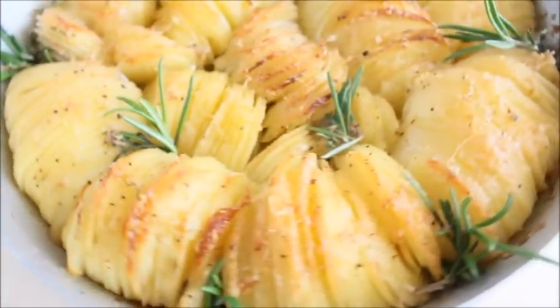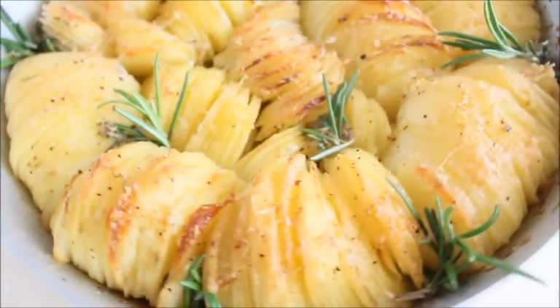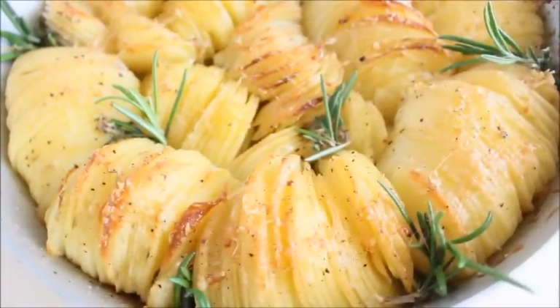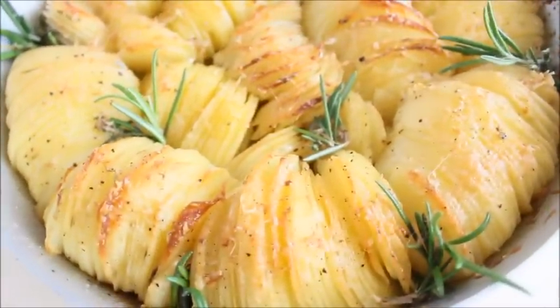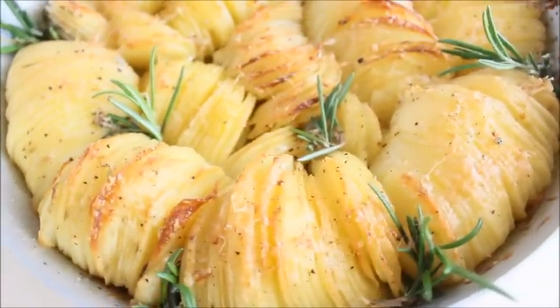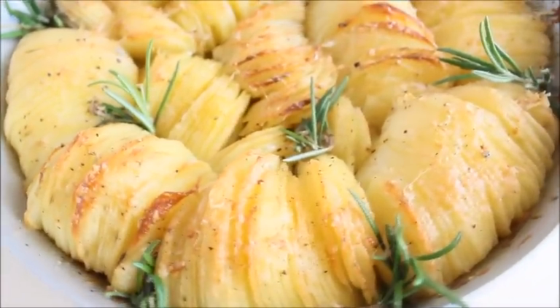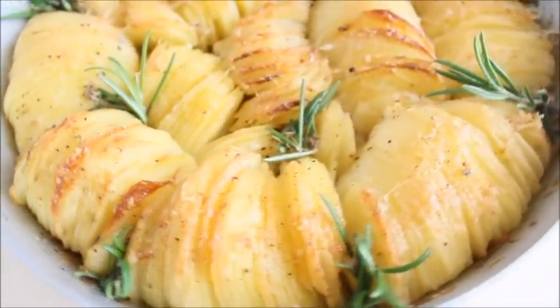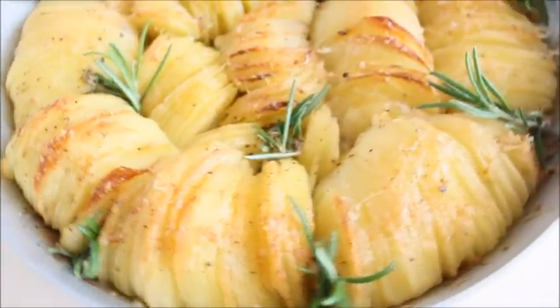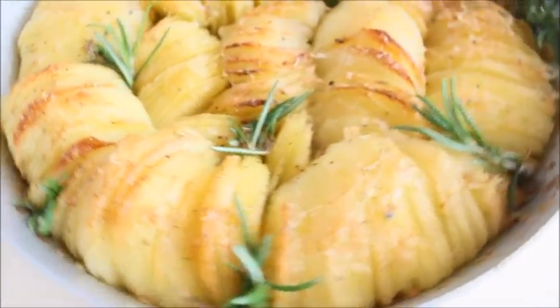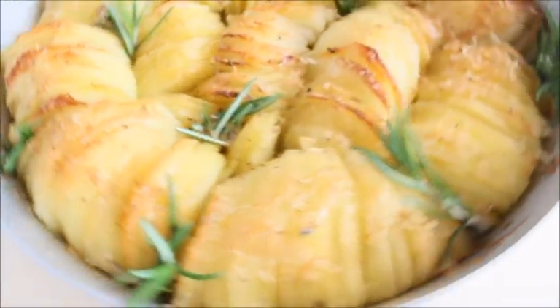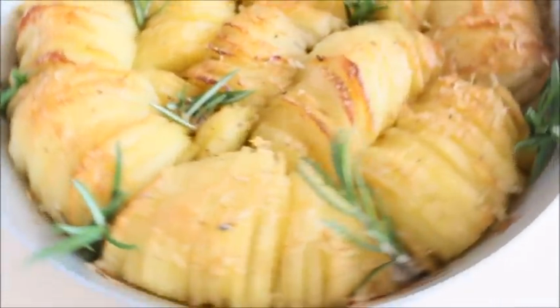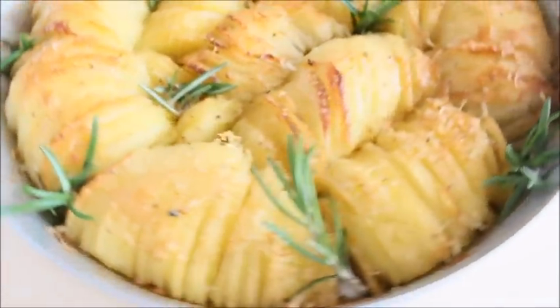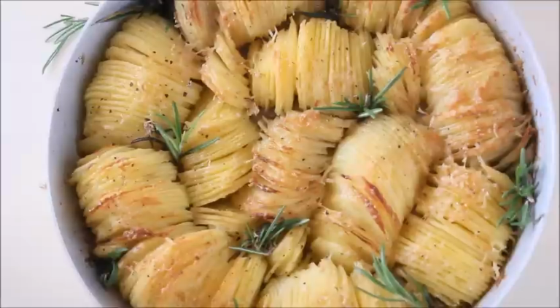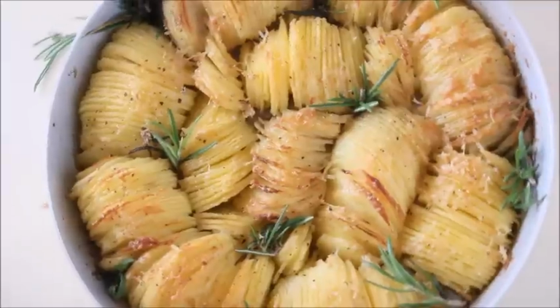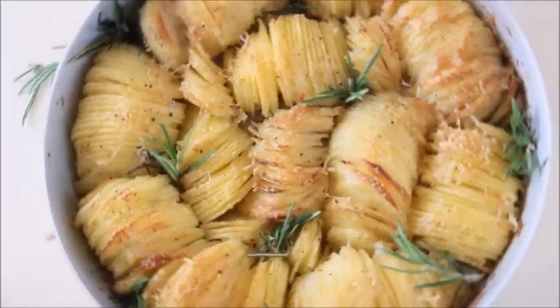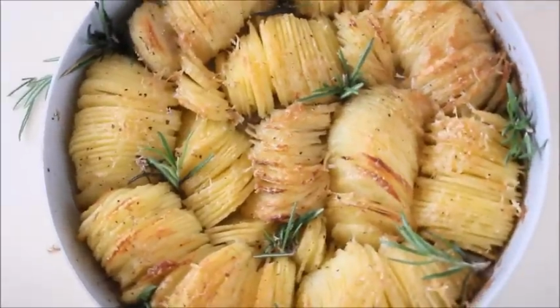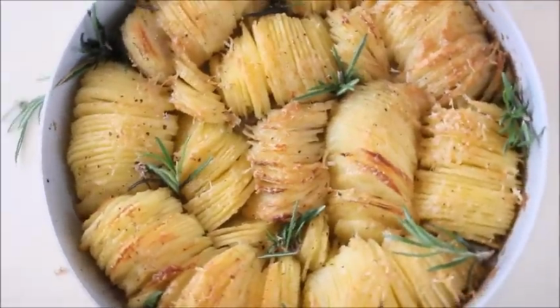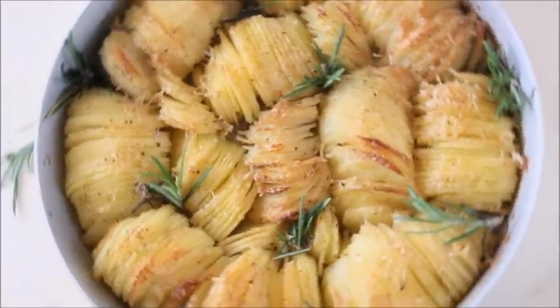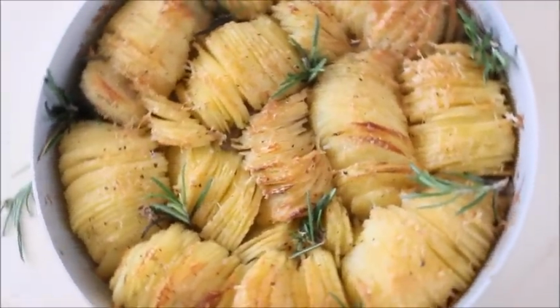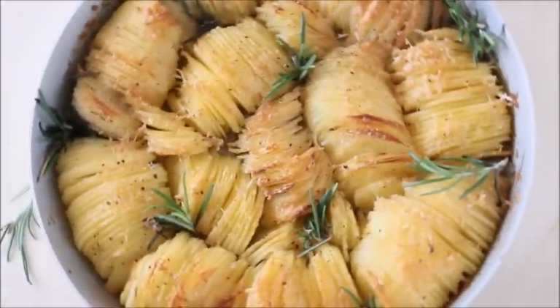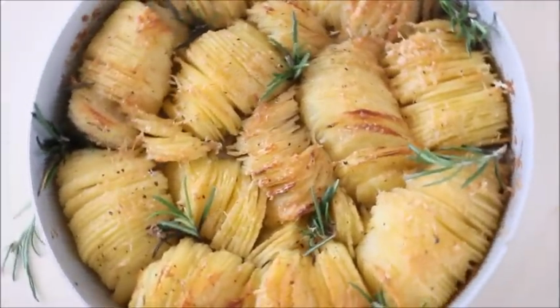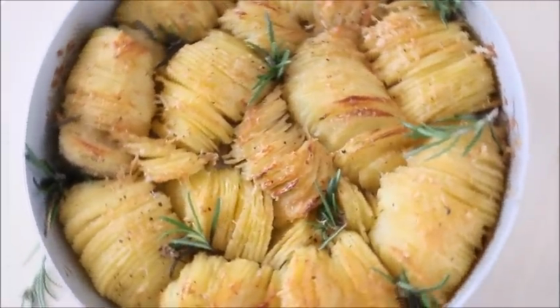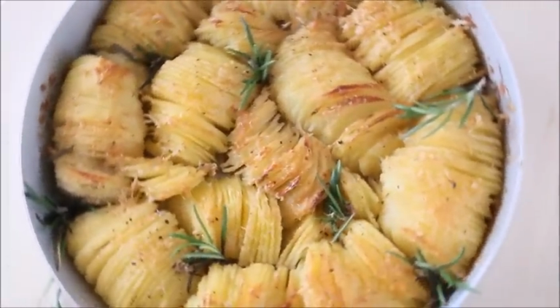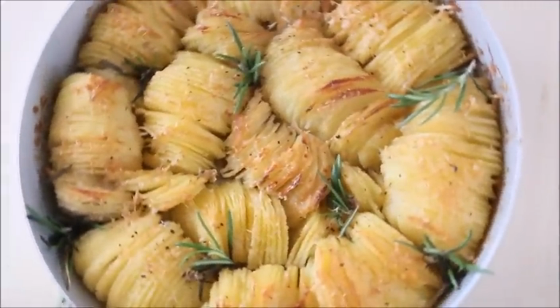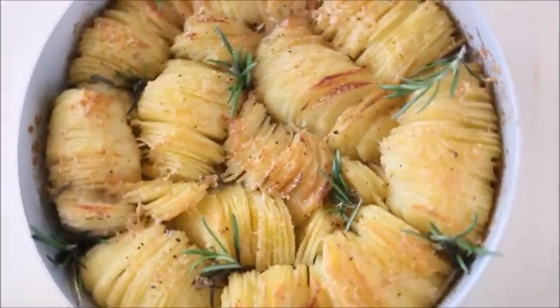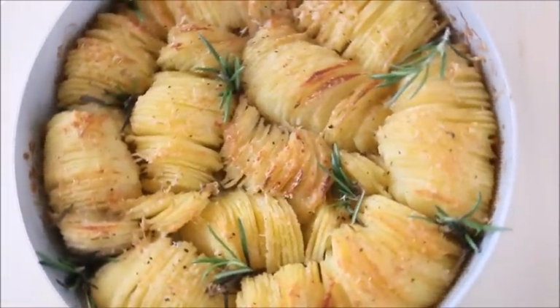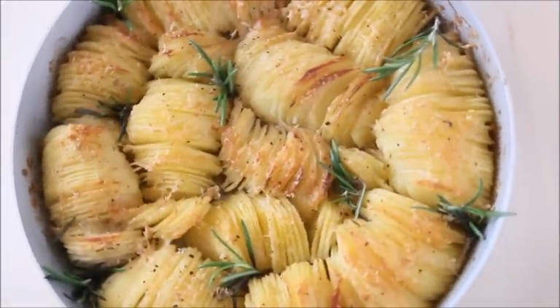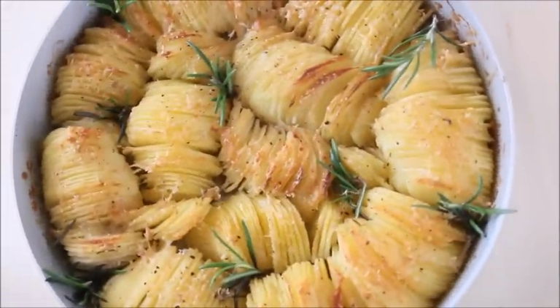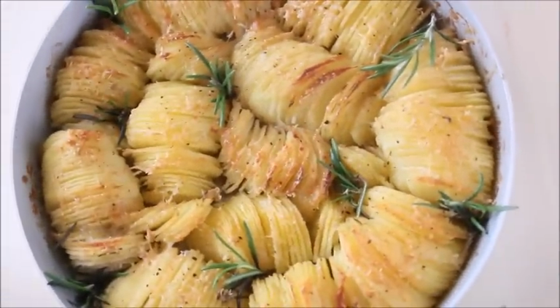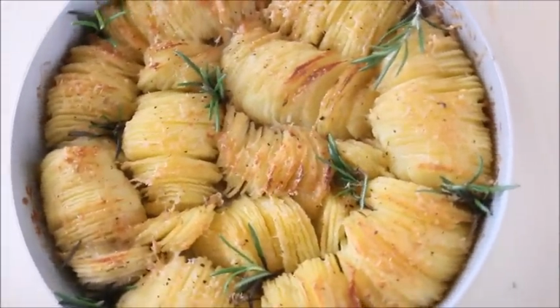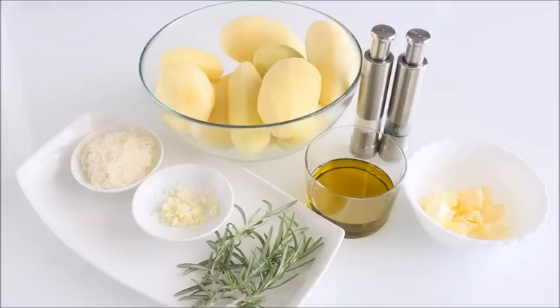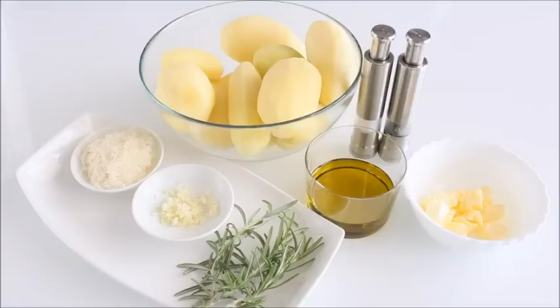This is hardly a recipe at all, it's just so simple and easy. Now, let's see how to prepare it.